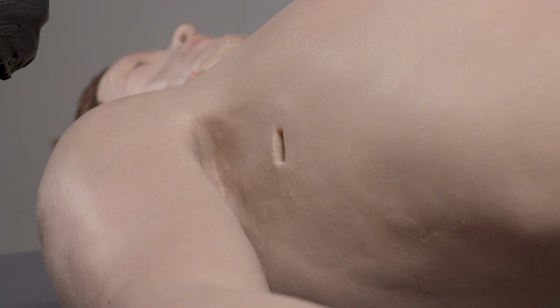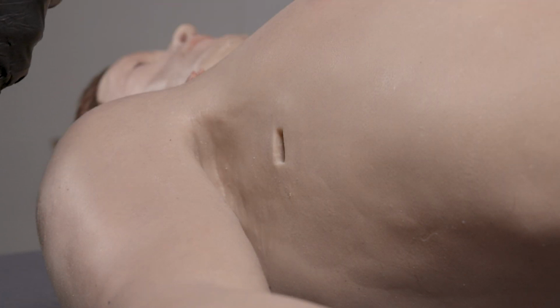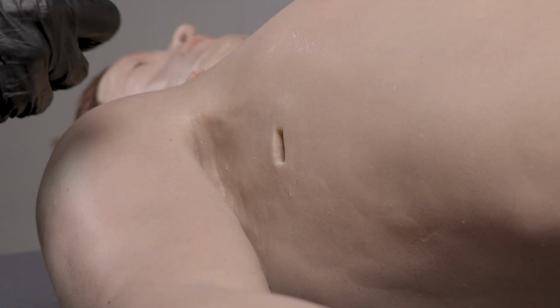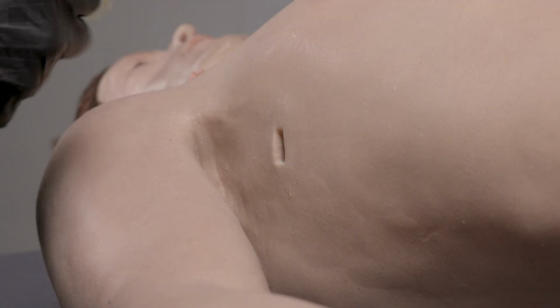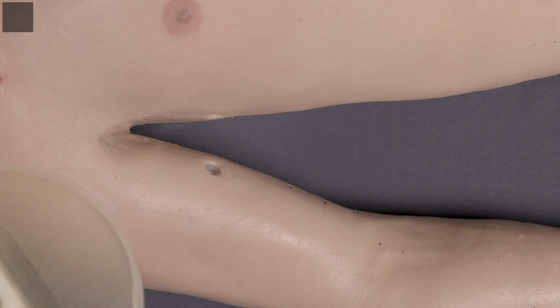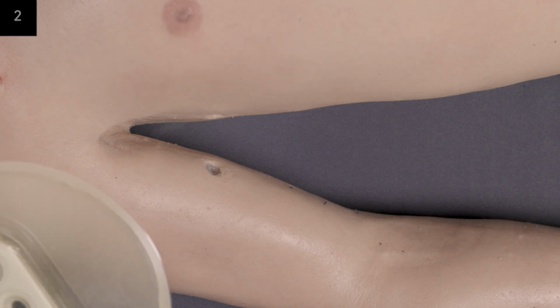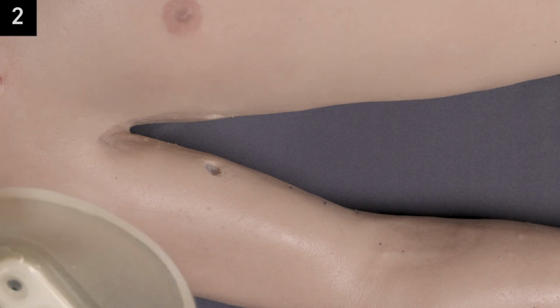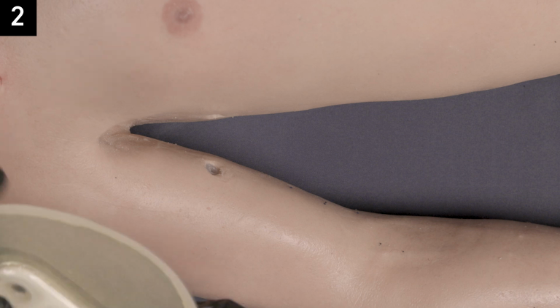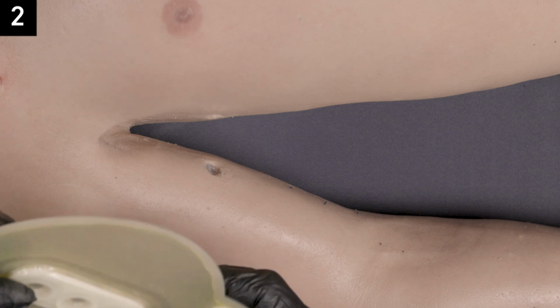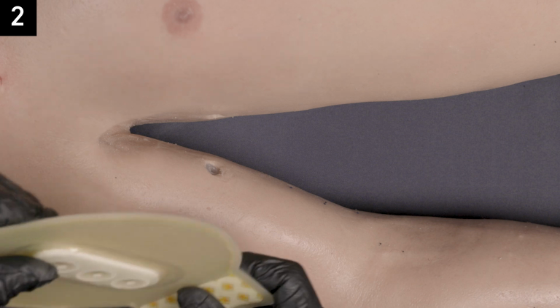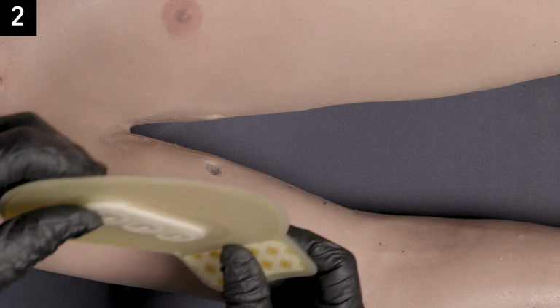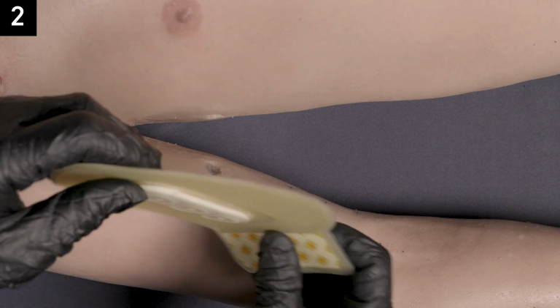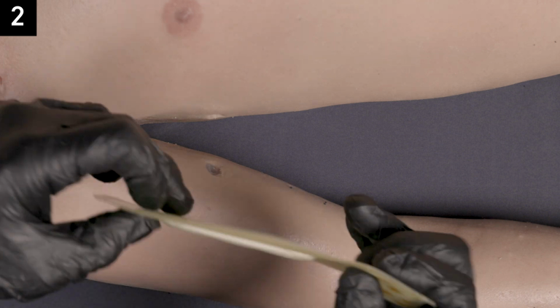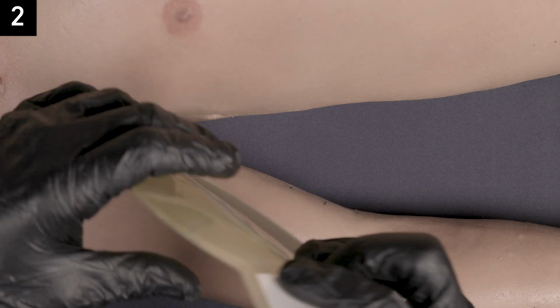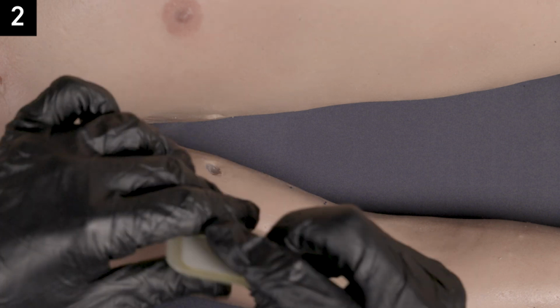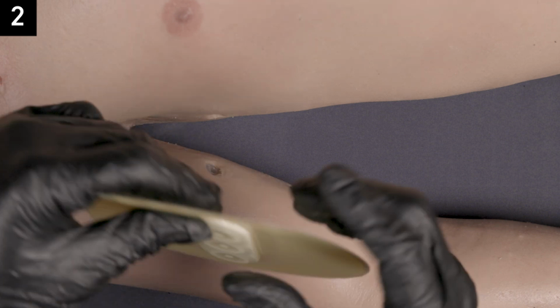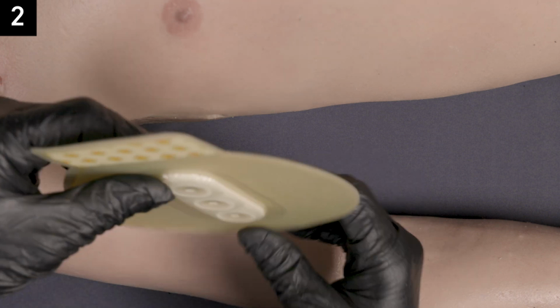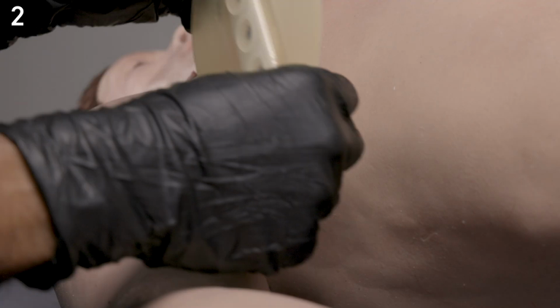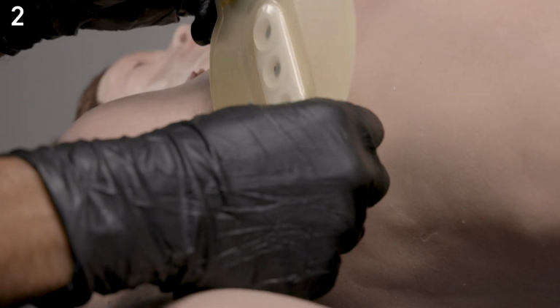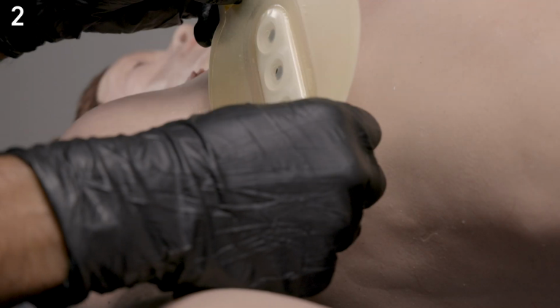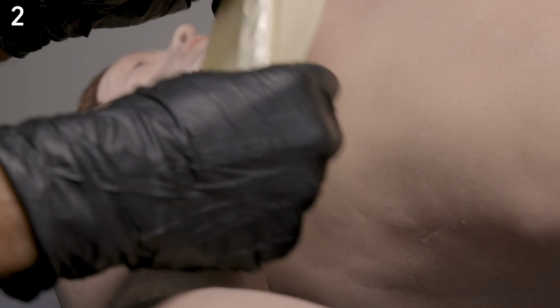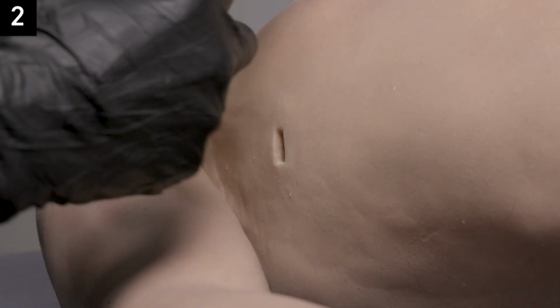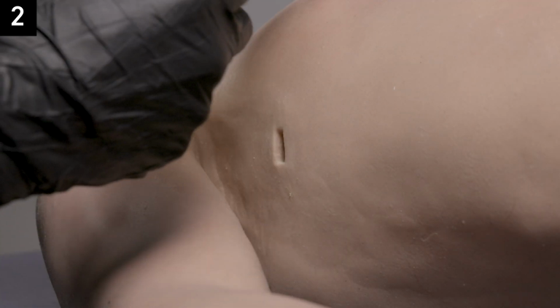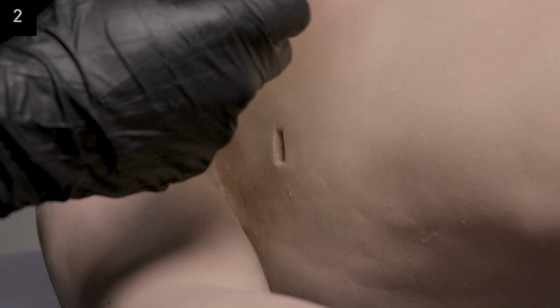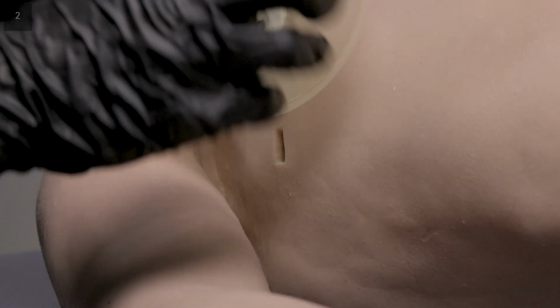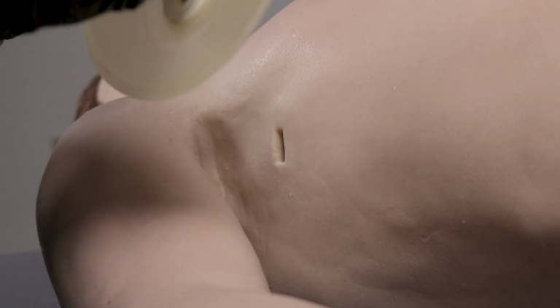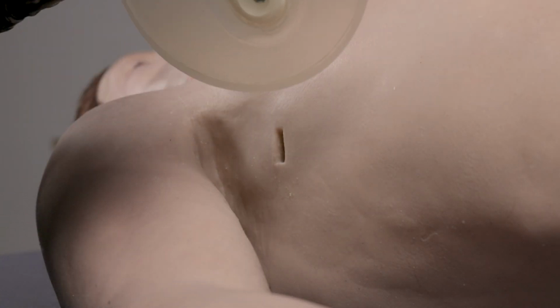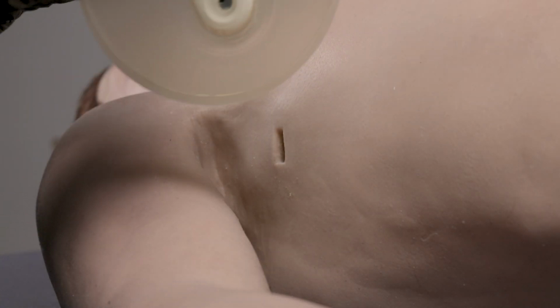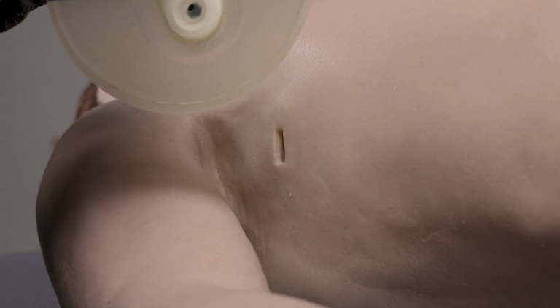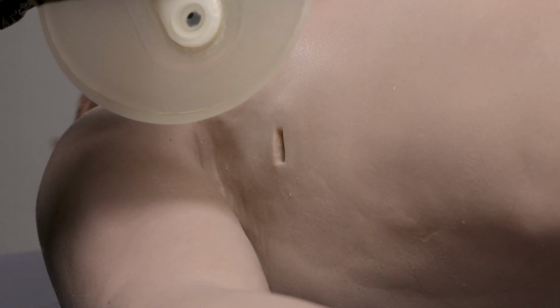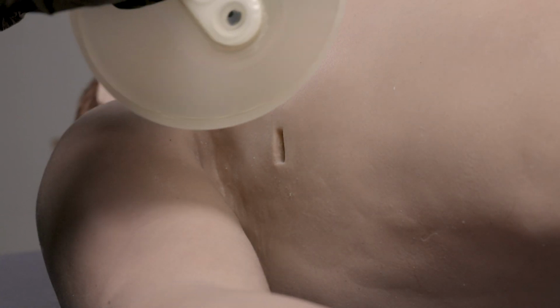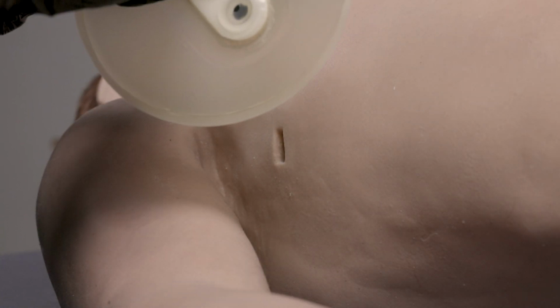Step two: pre-position the chest seal over the center of the wound.